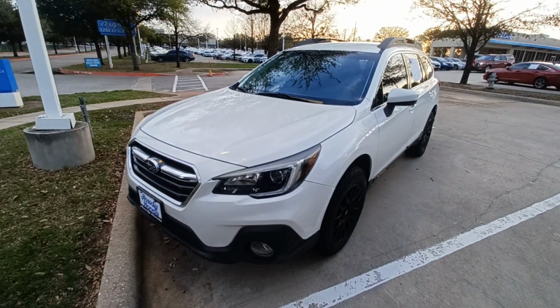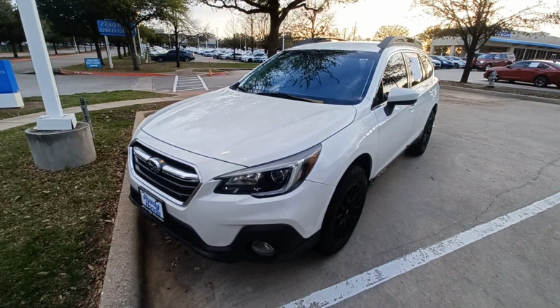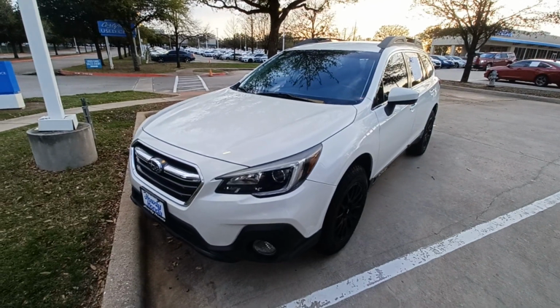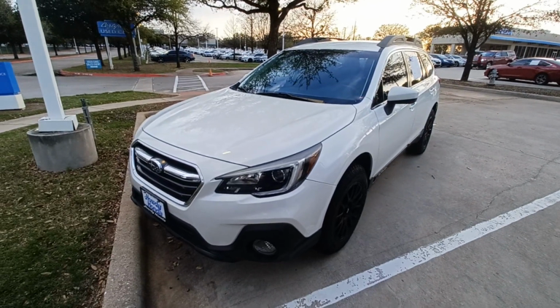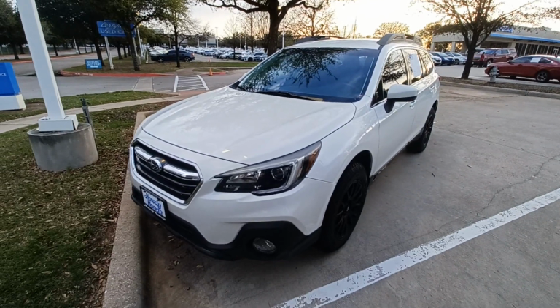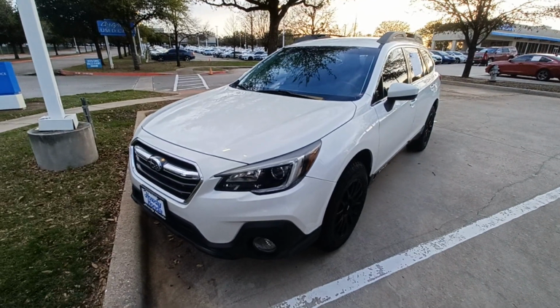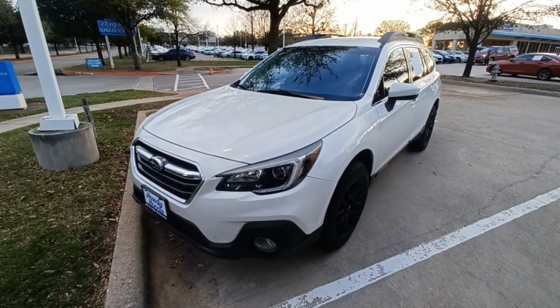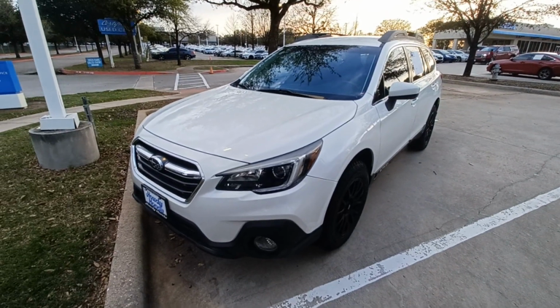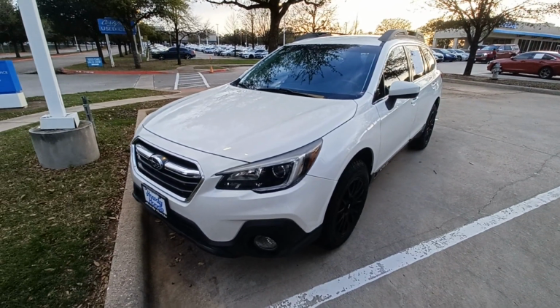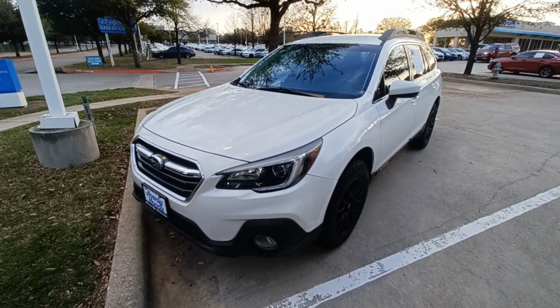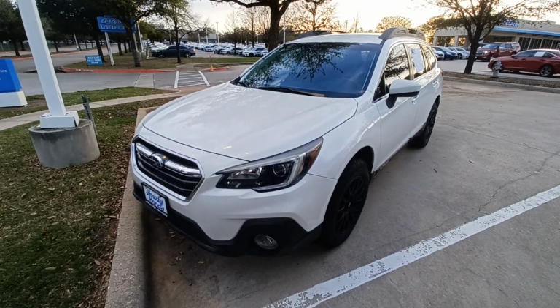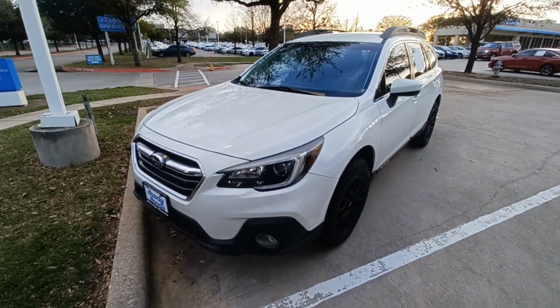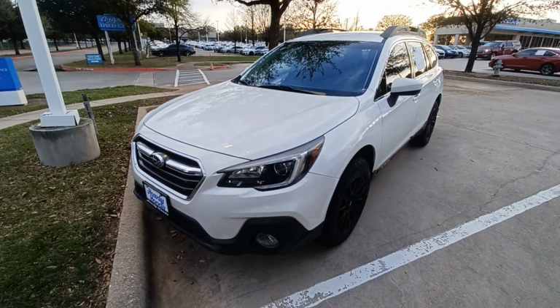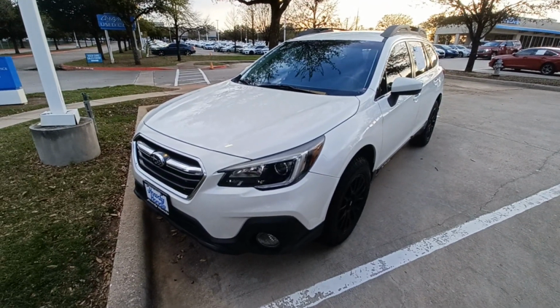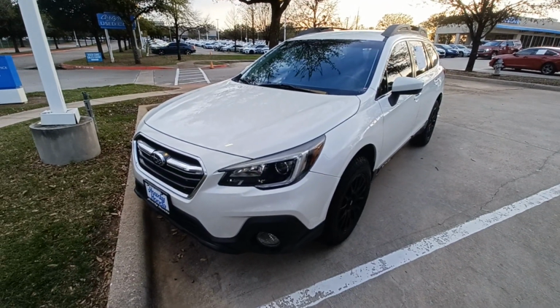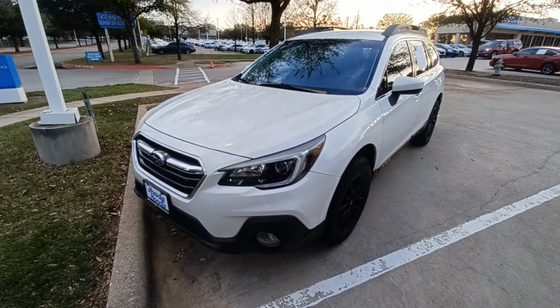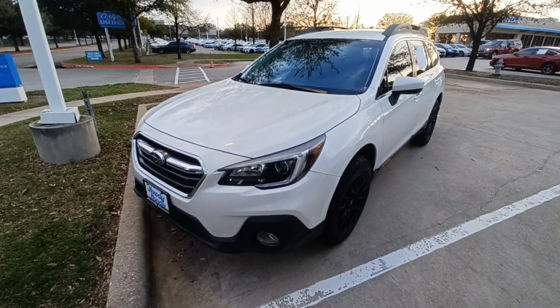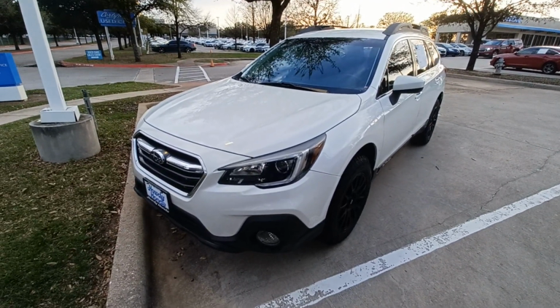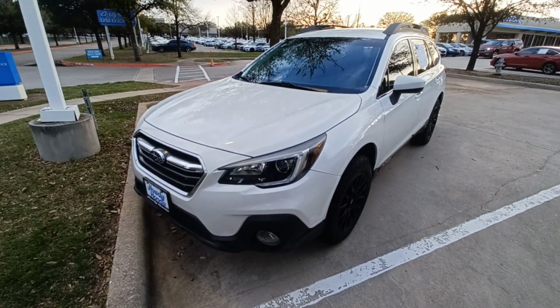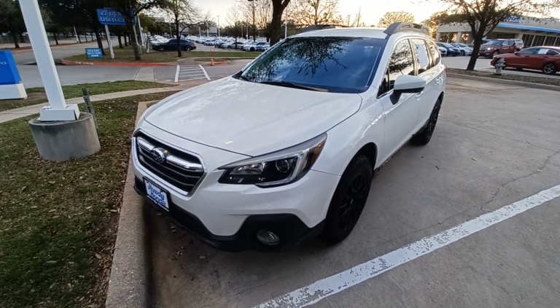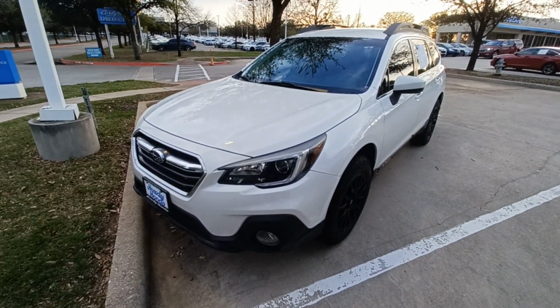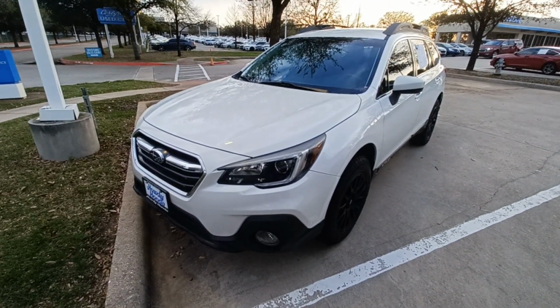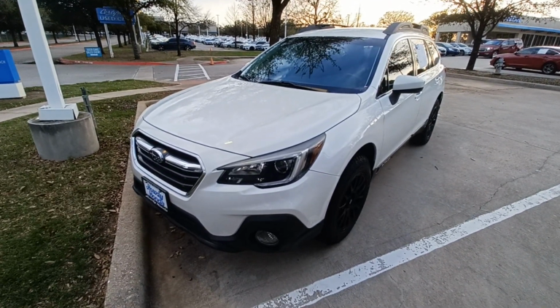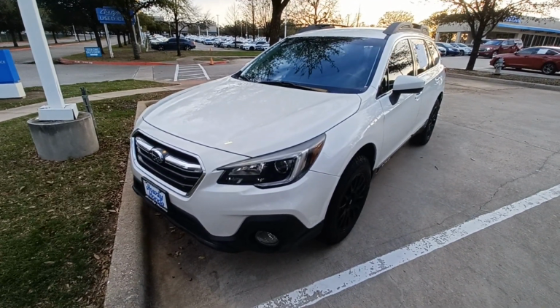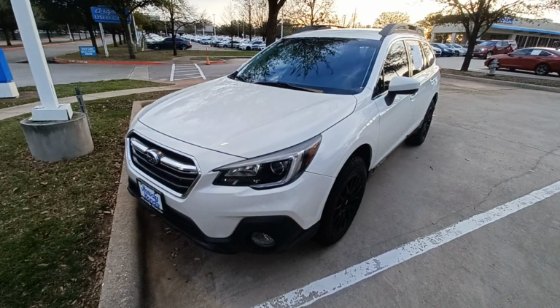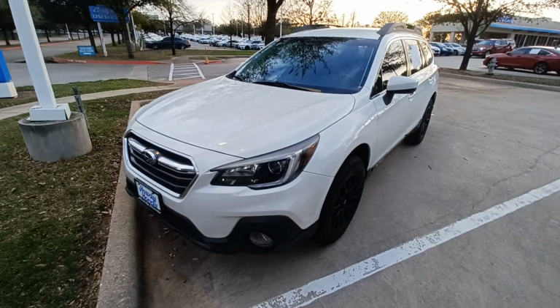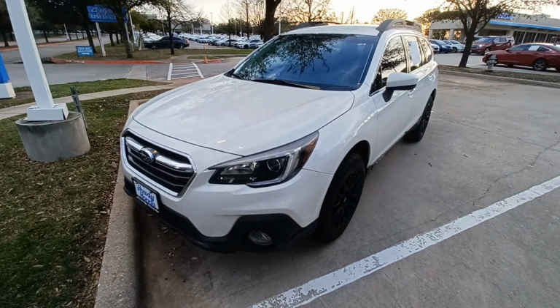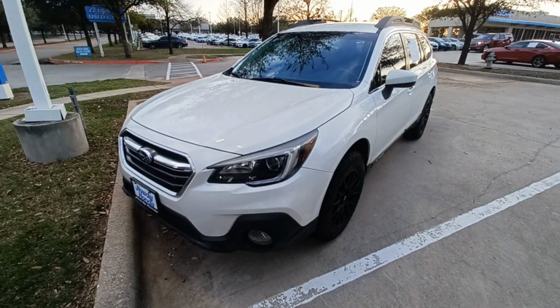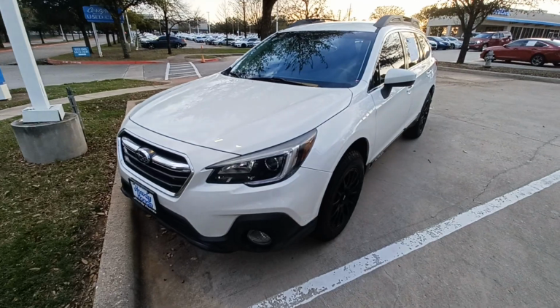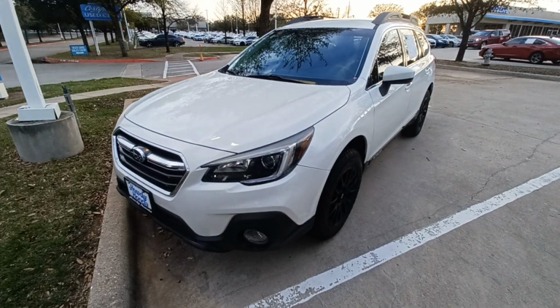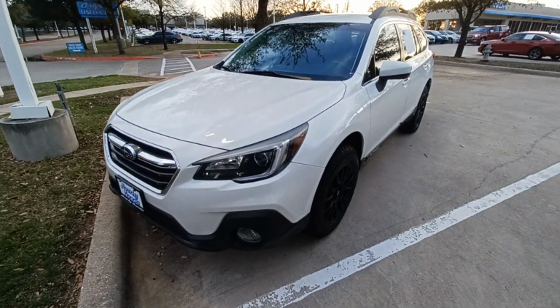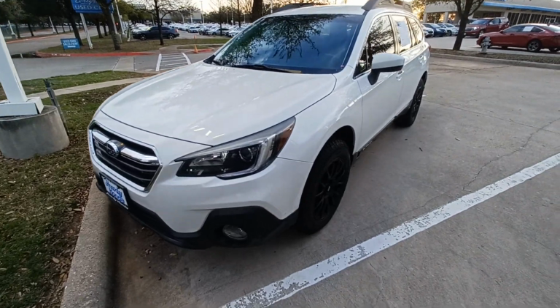This is Jason down at Howdy Honda, and this is my 2018 Subaru Outback.